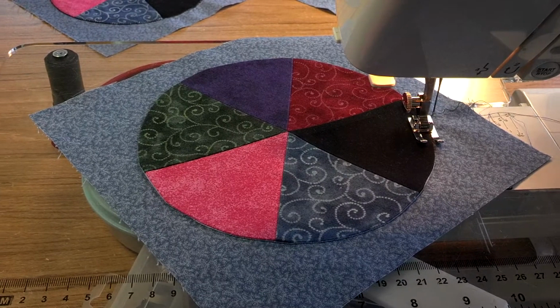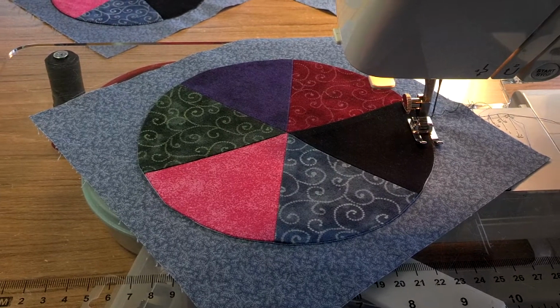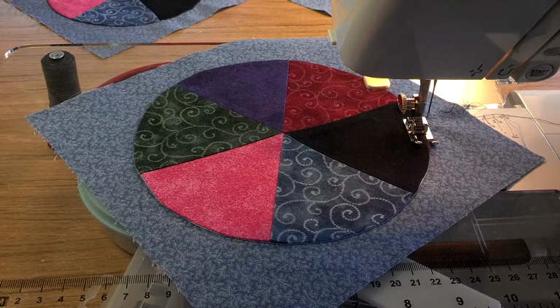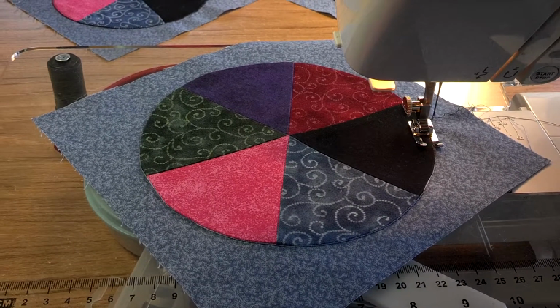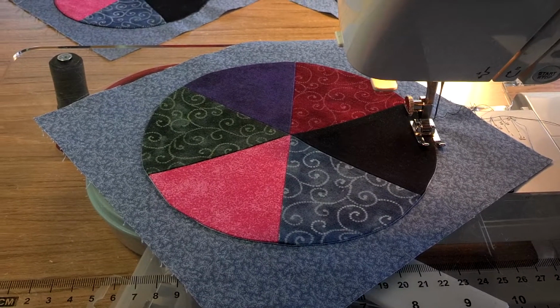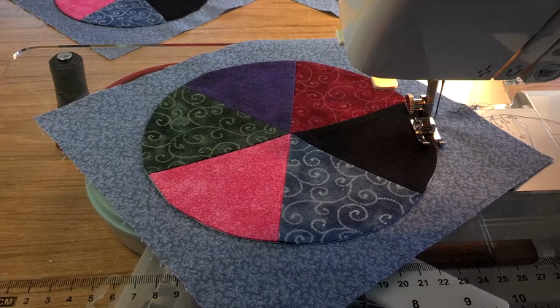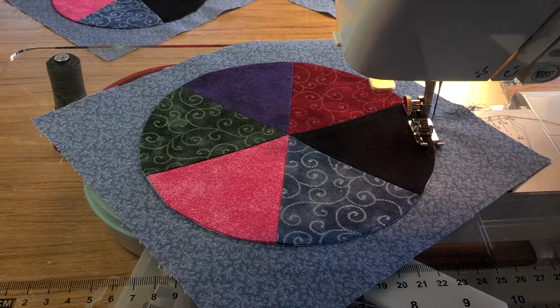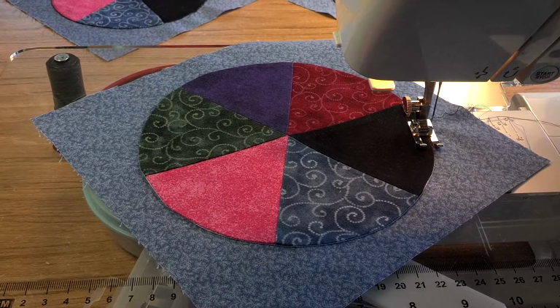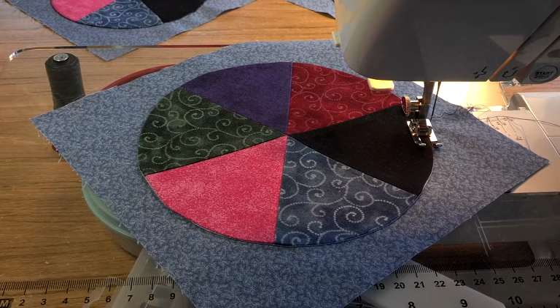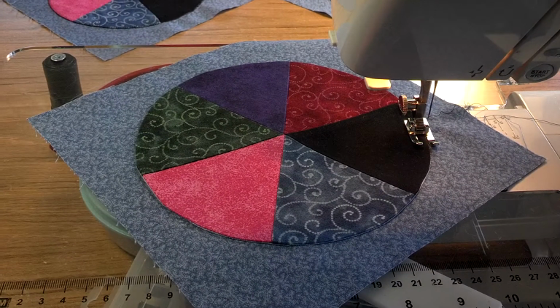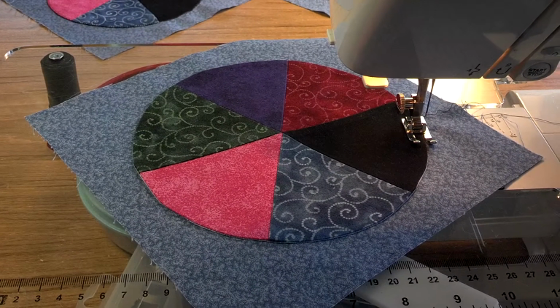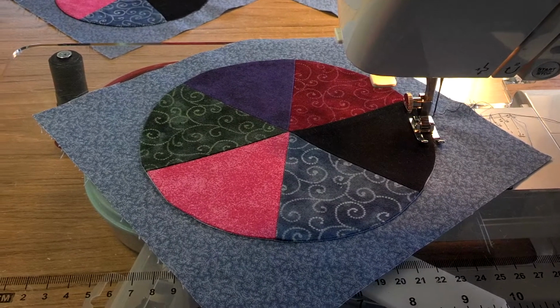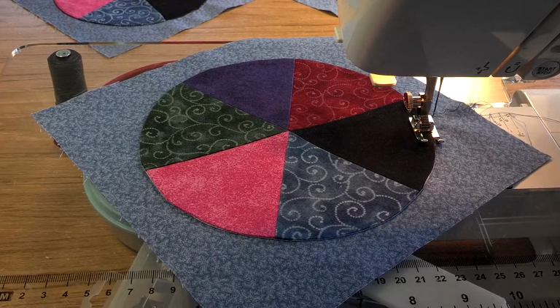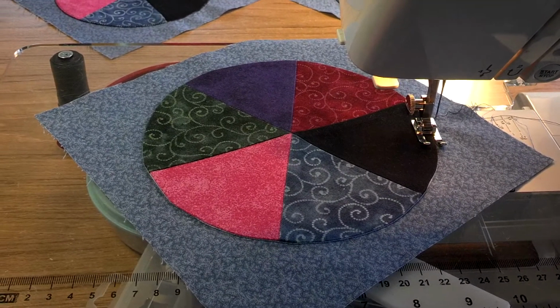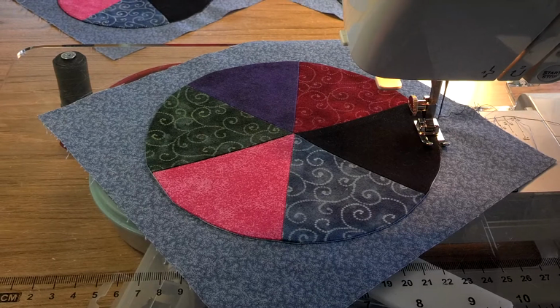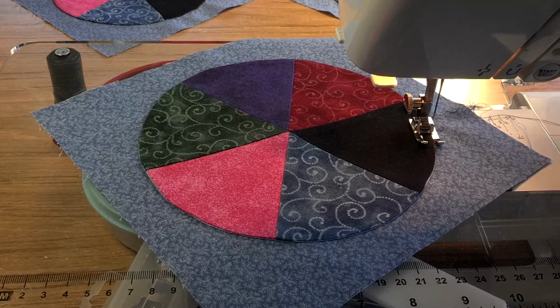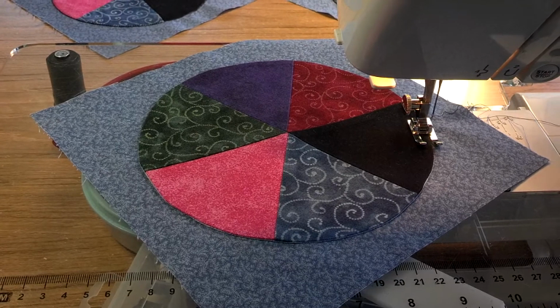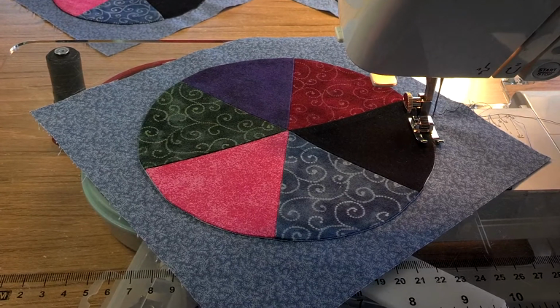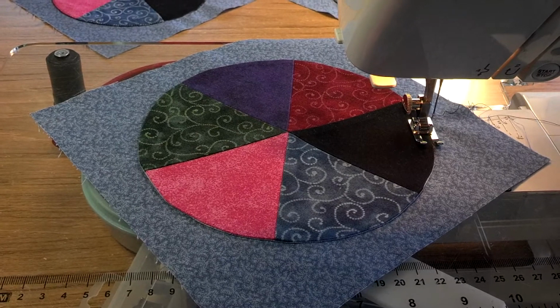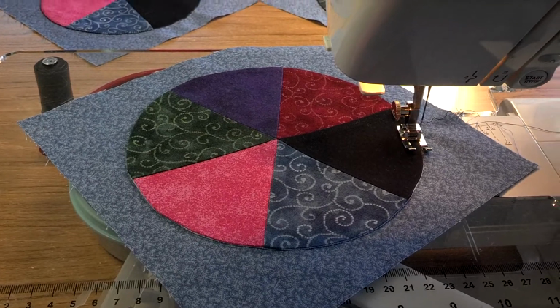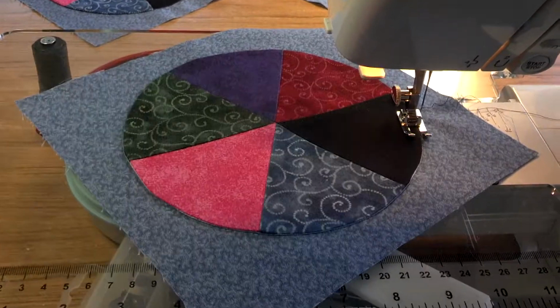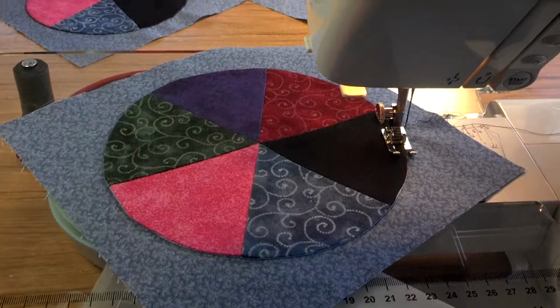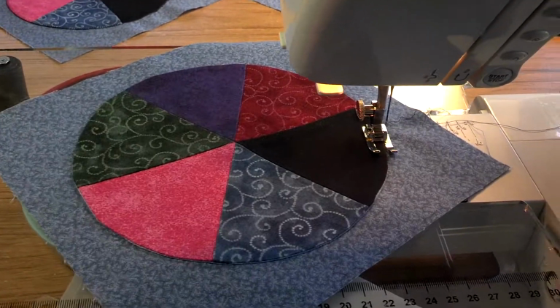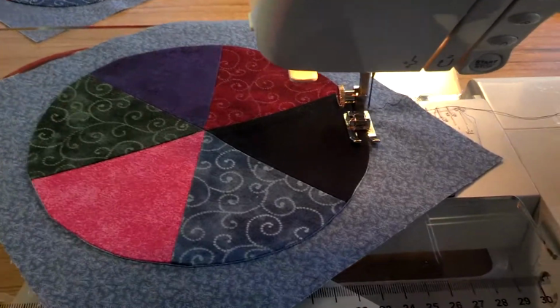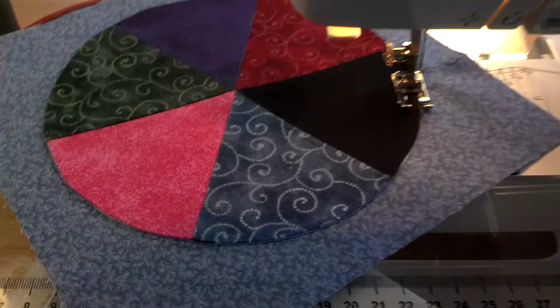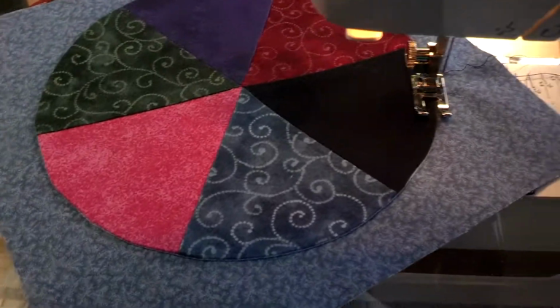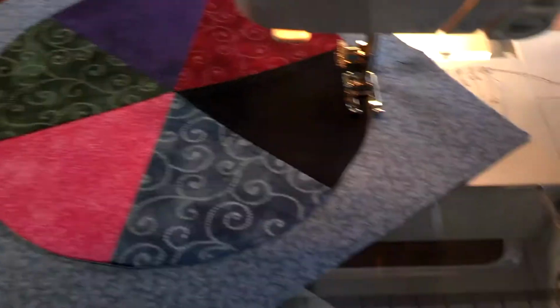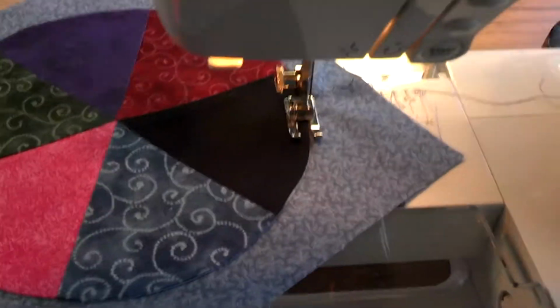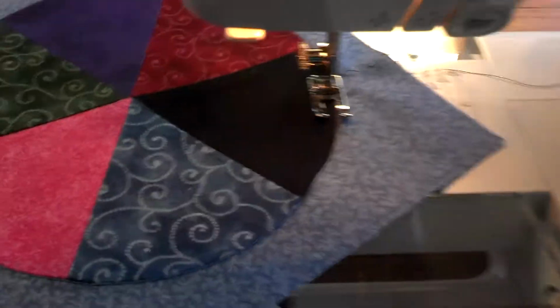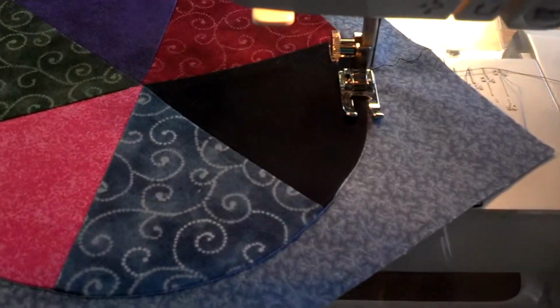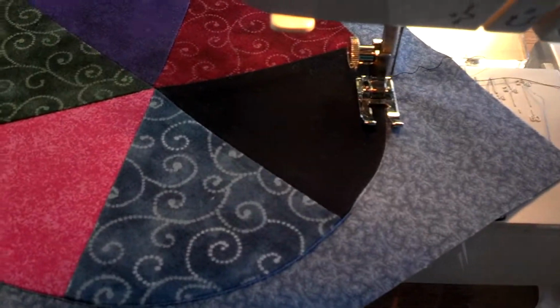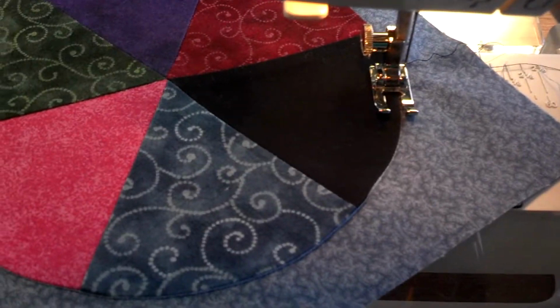Hi, this is Jodi Beck again. I guess it would help if I would show you what to do on the machine and where the needle goes. I hope you can see this.